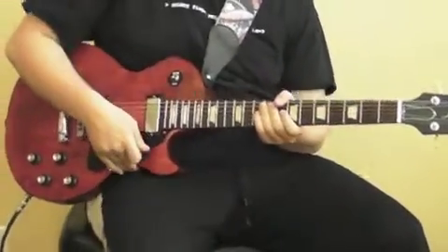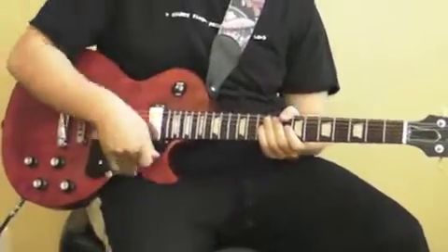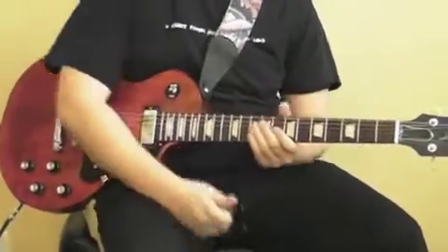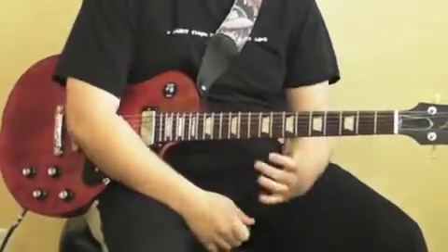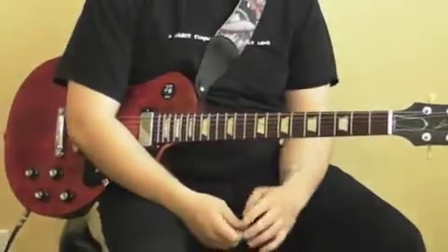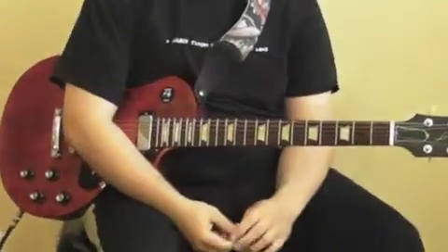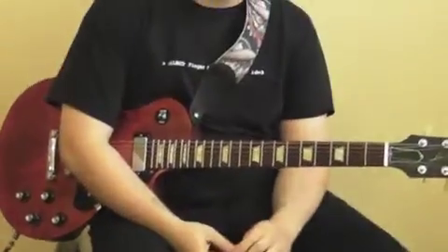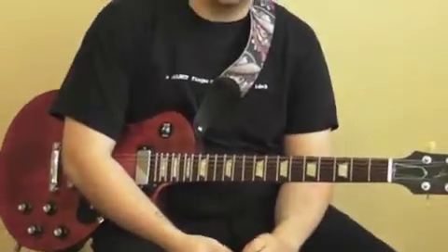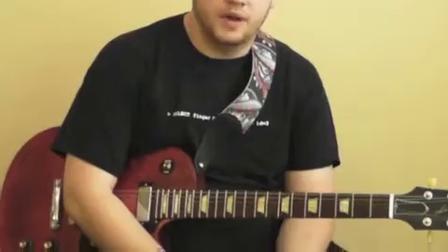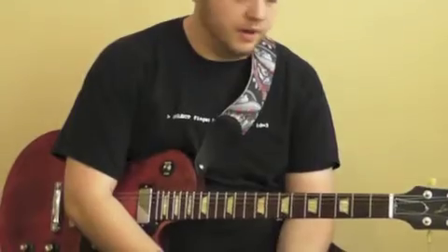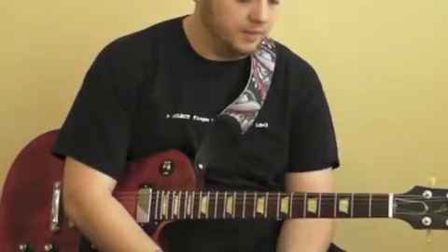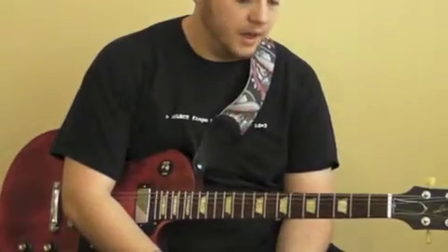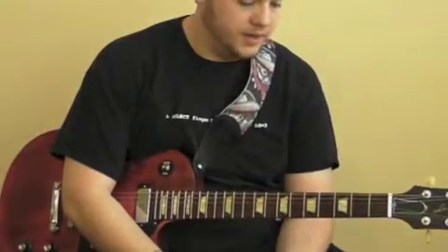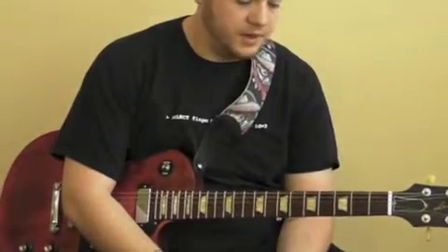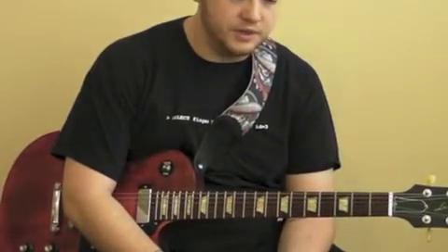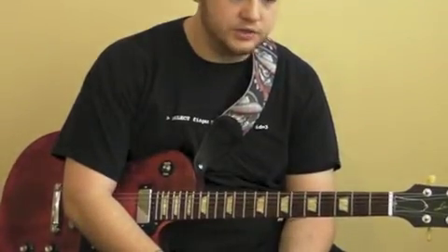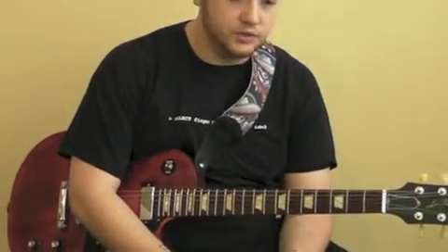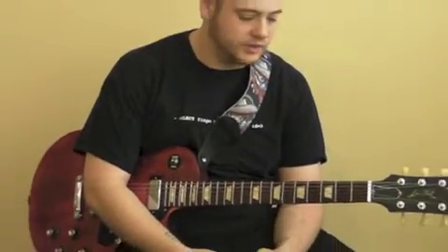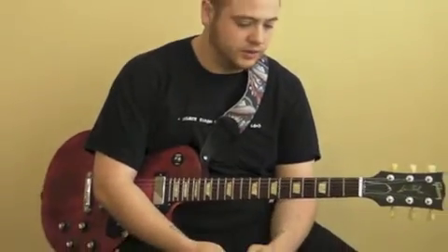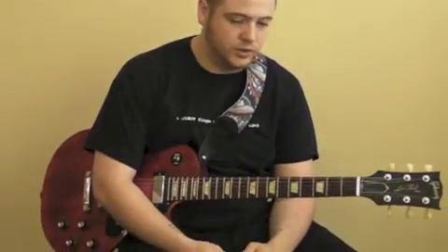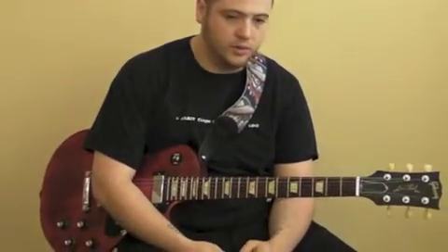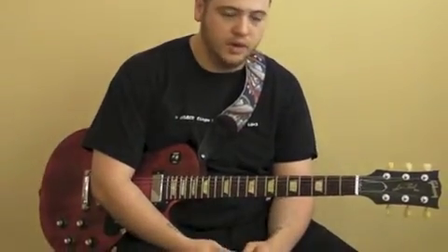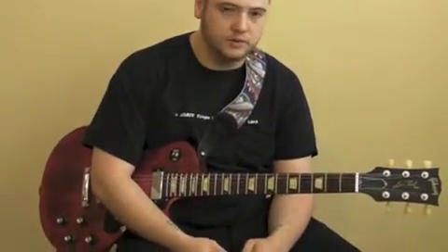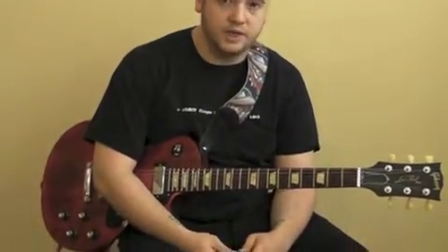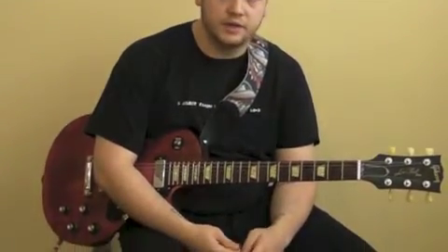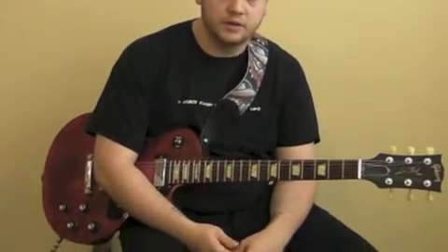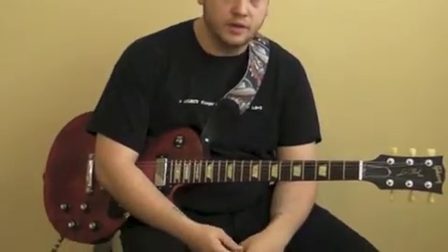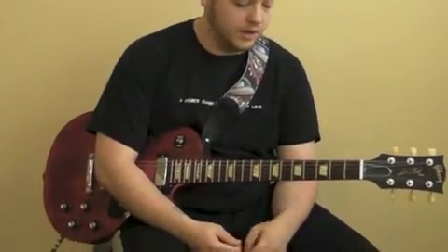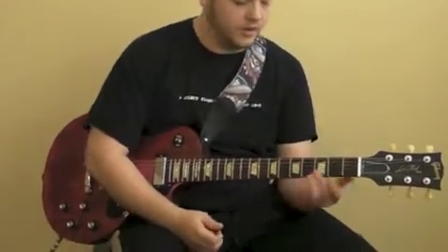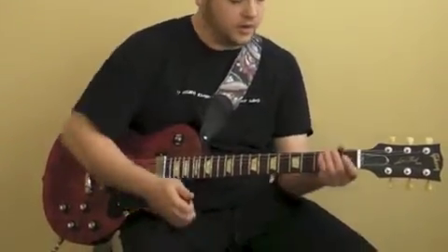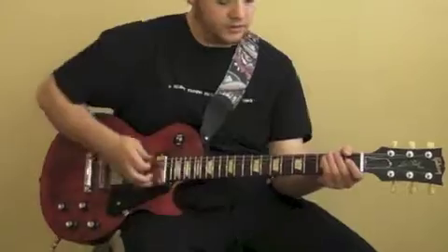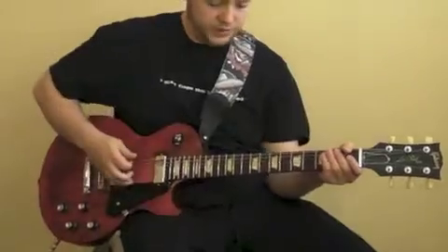Hi, this is Garrett with GuitarPlayersCub.com. Today I'm going to teach you a nice little intro to King of the Hill, a great cartoon show.